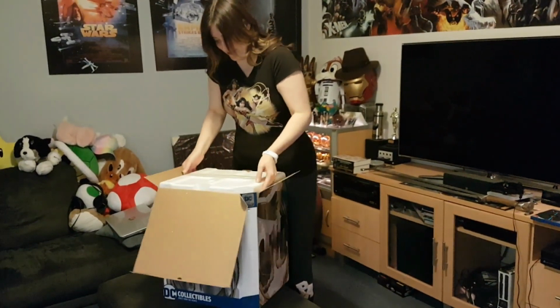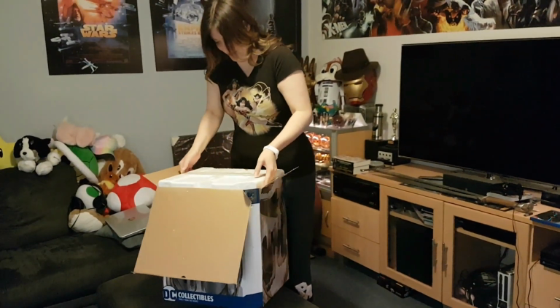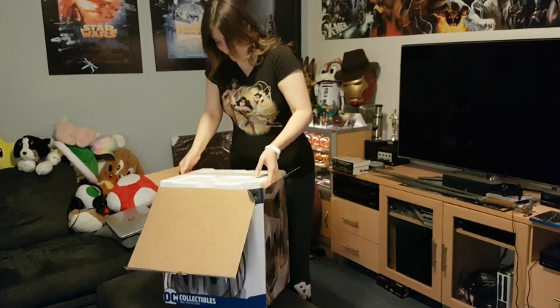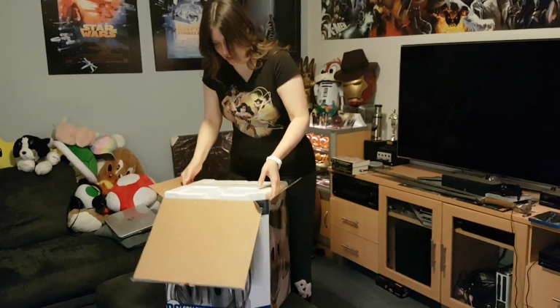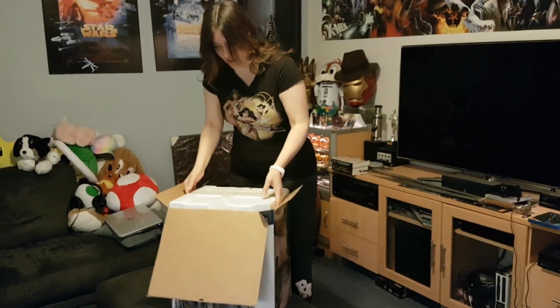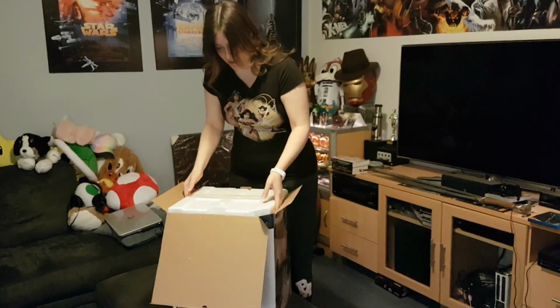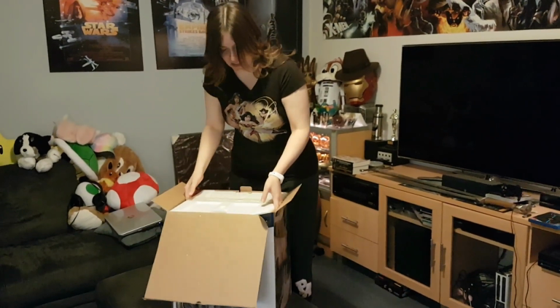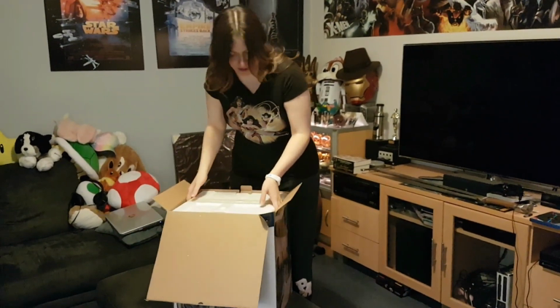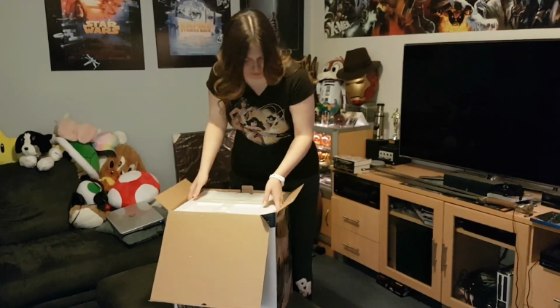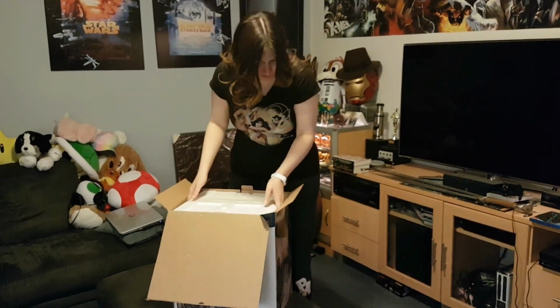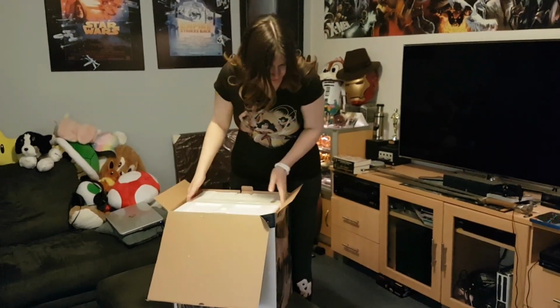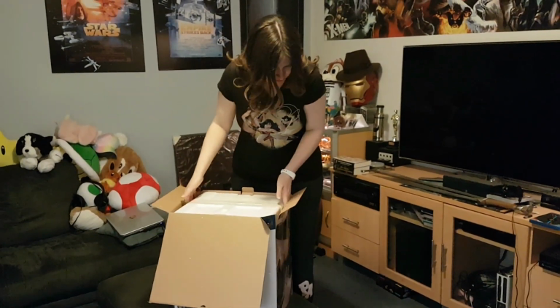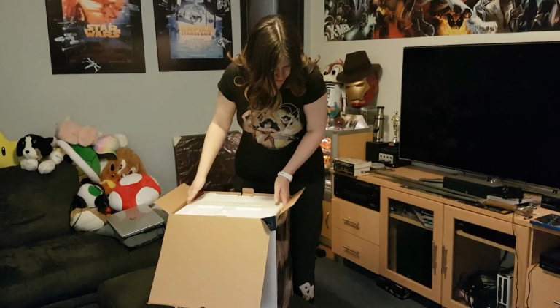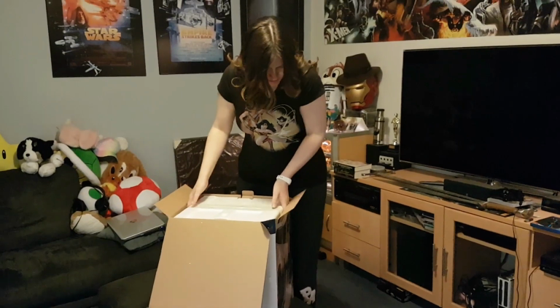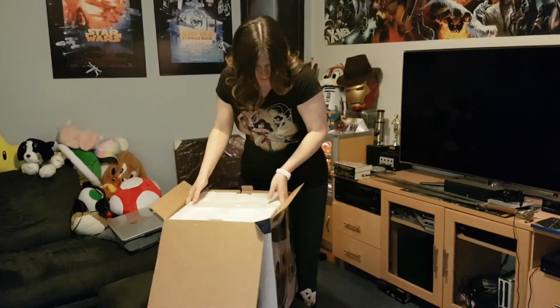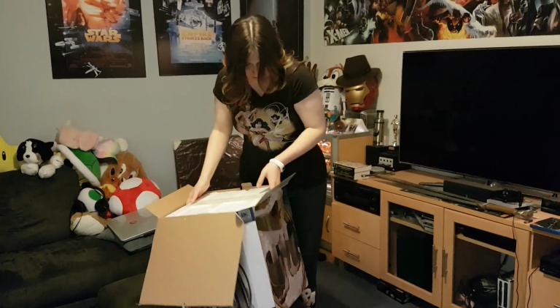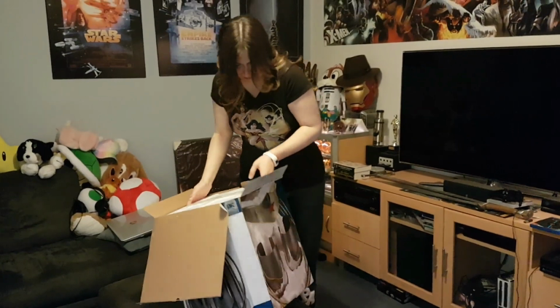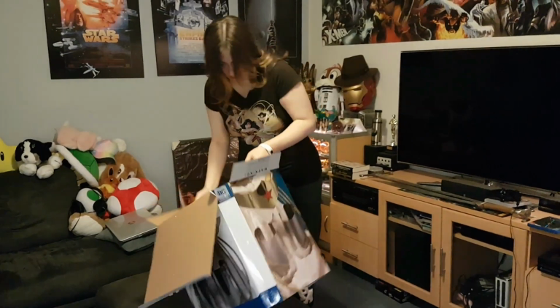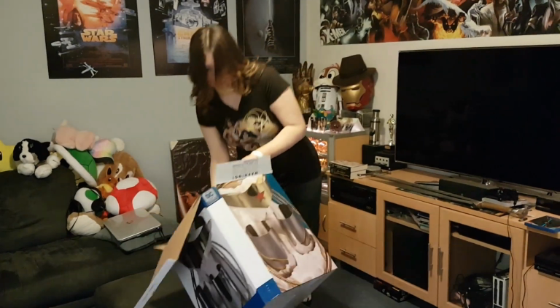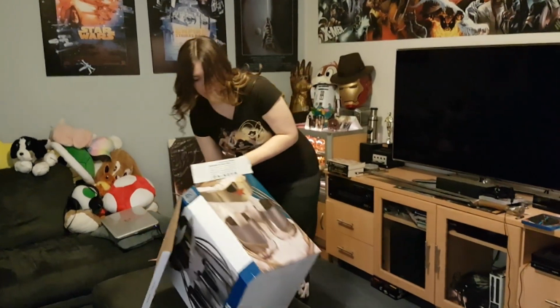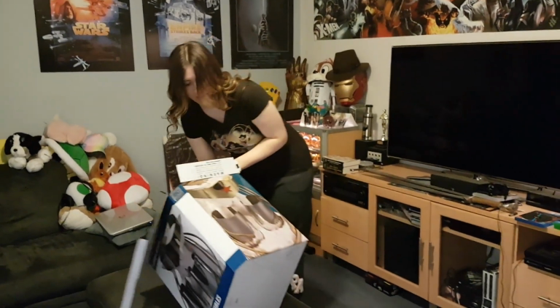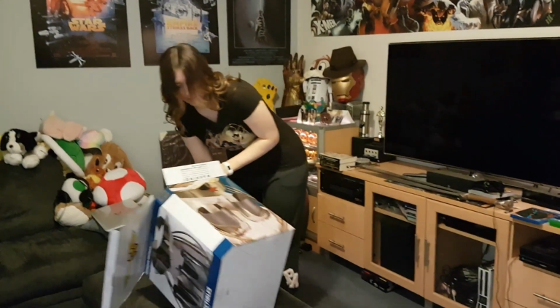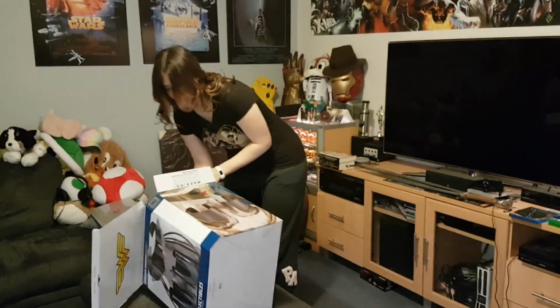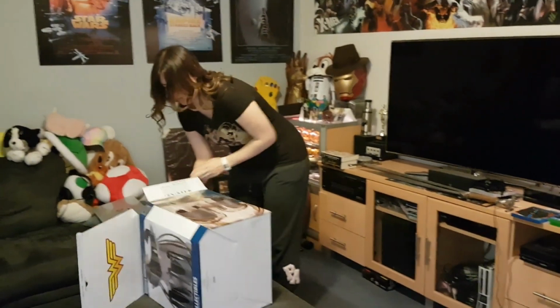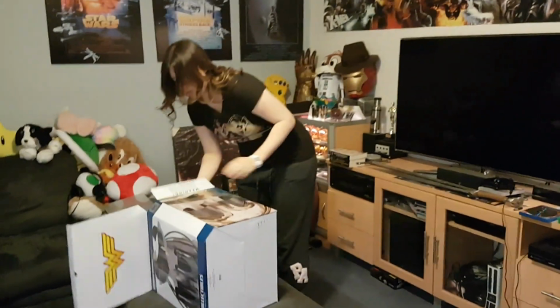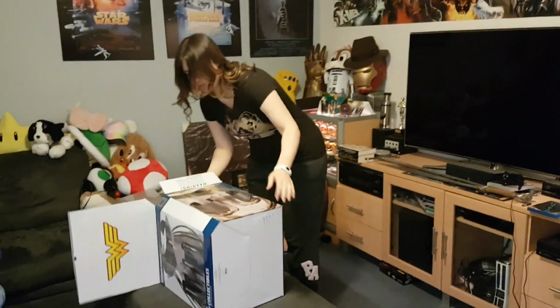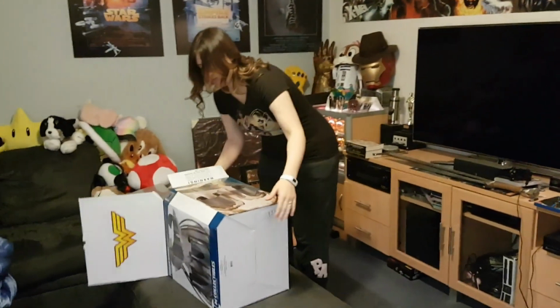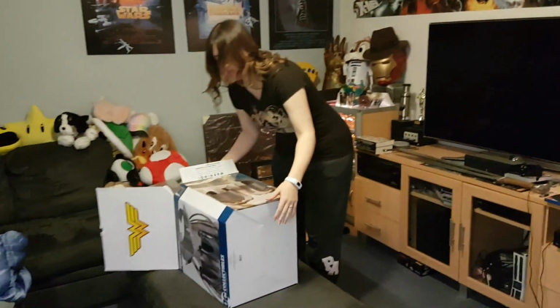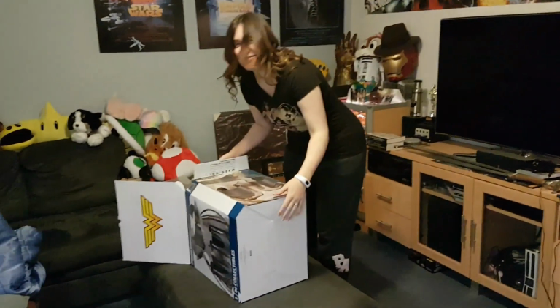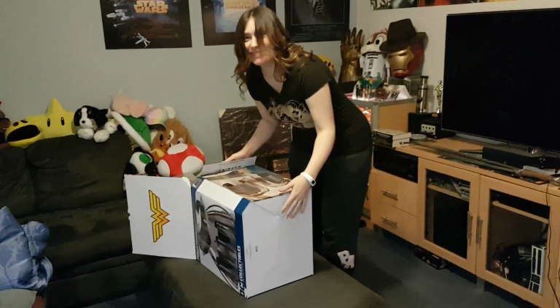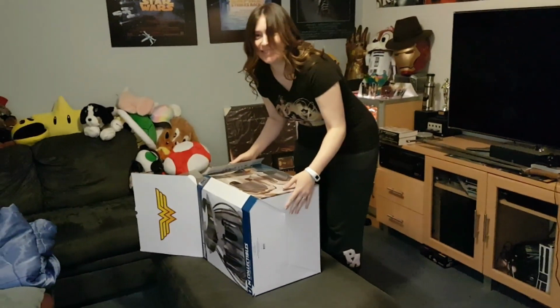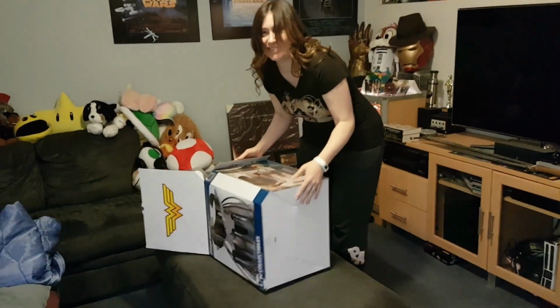Should I do it all right now? Maybe. Is your Wonder Woman stuff?